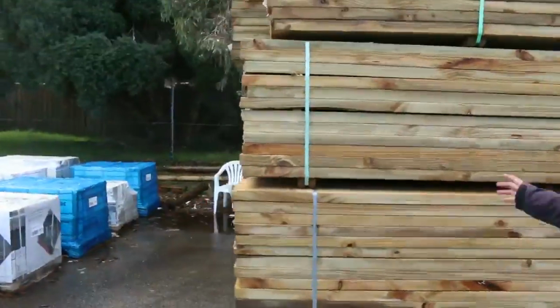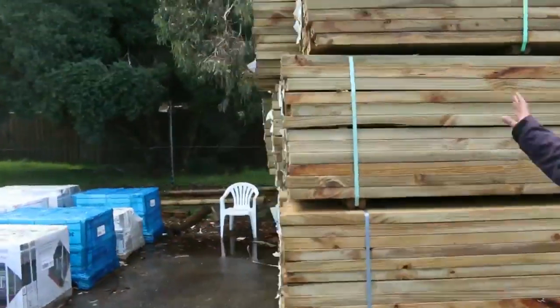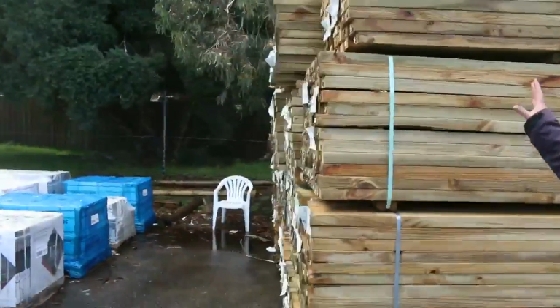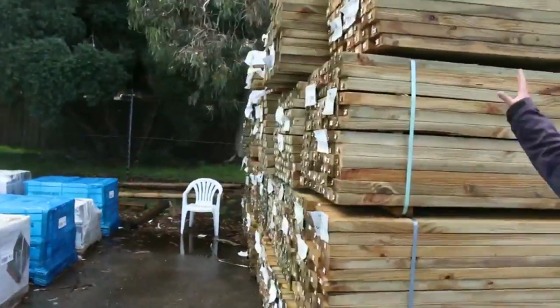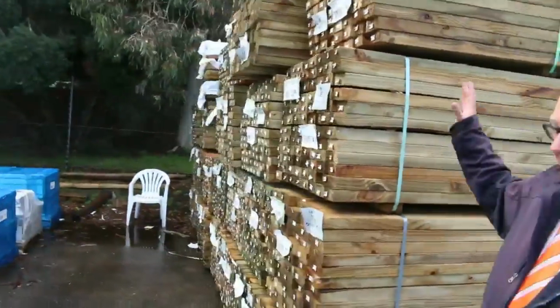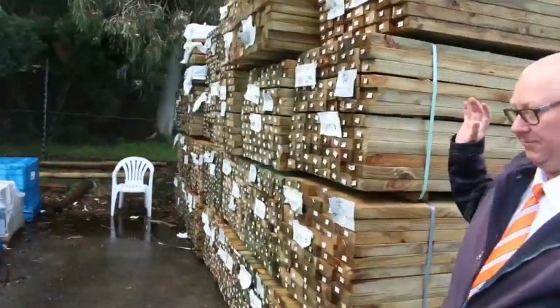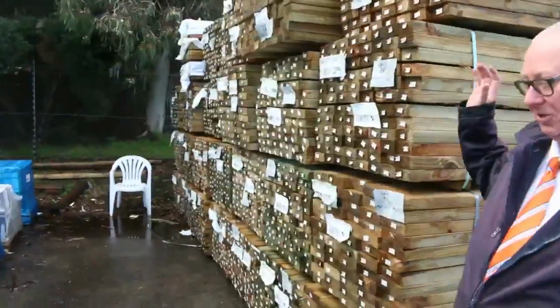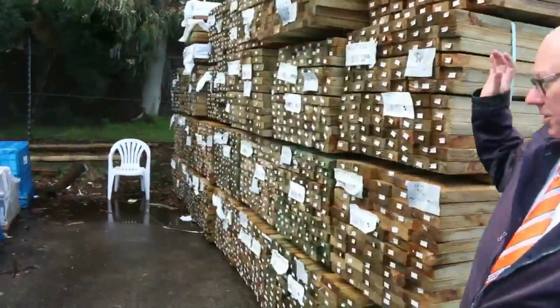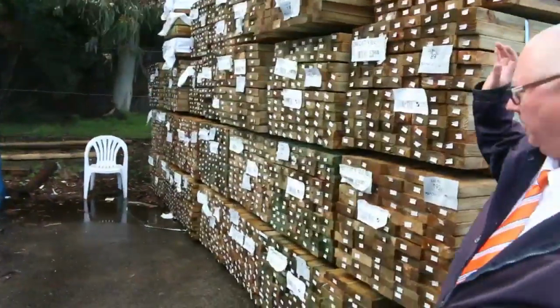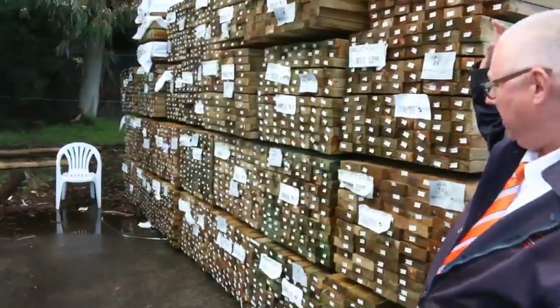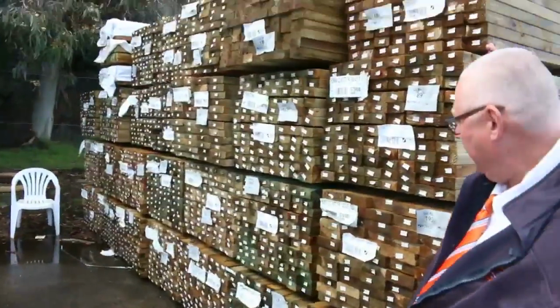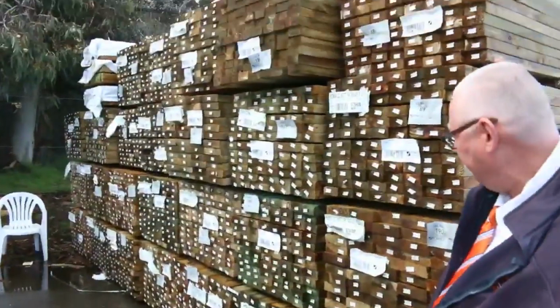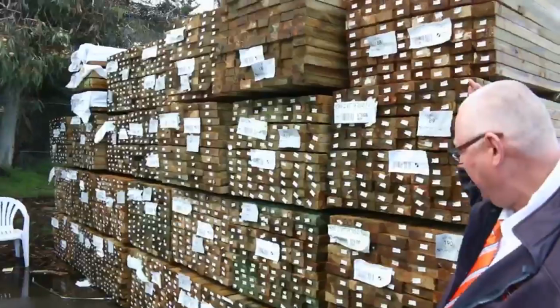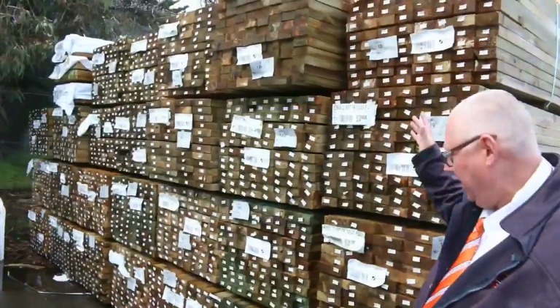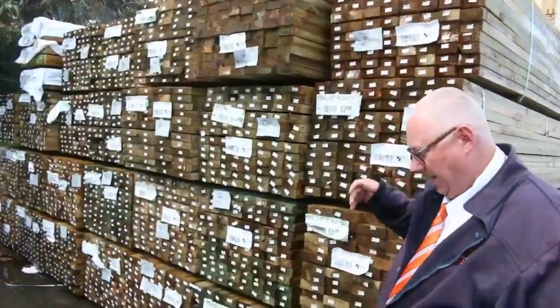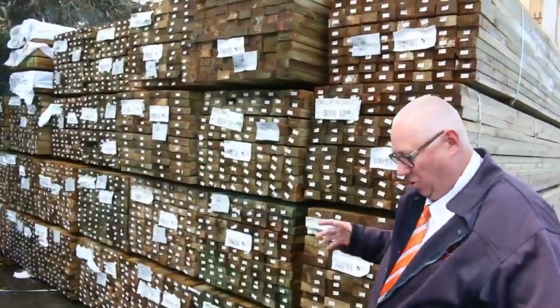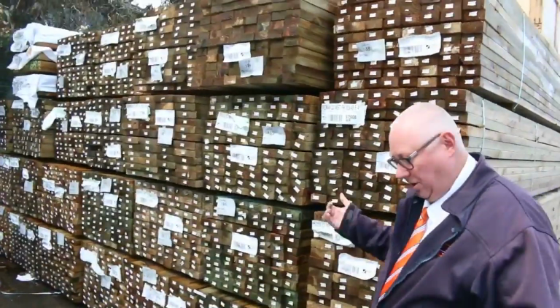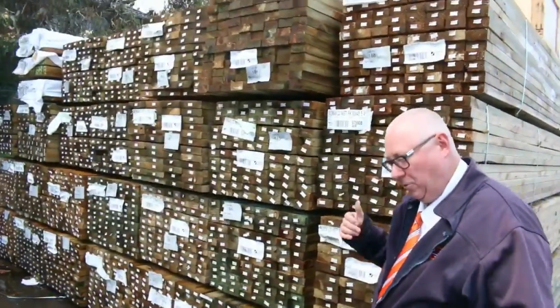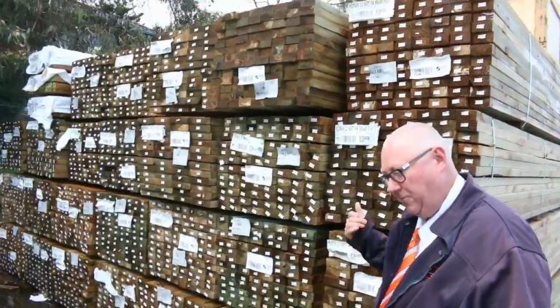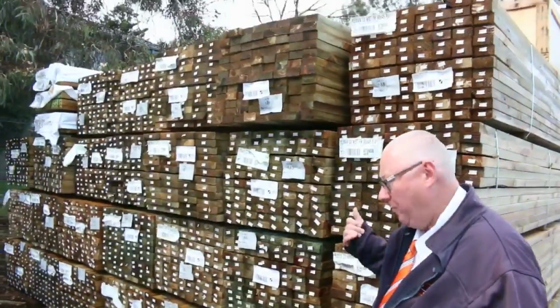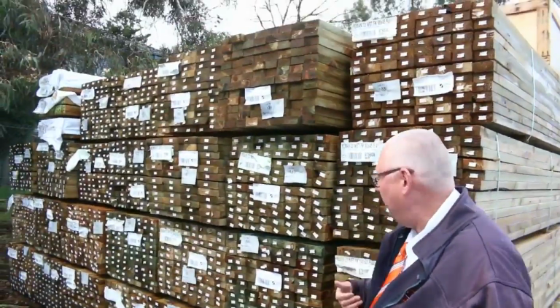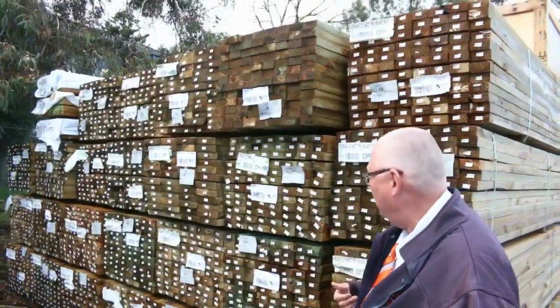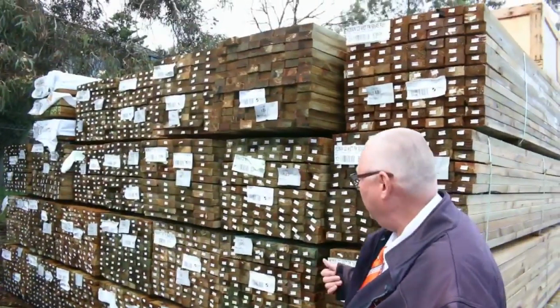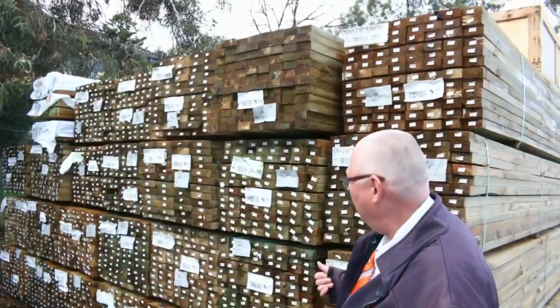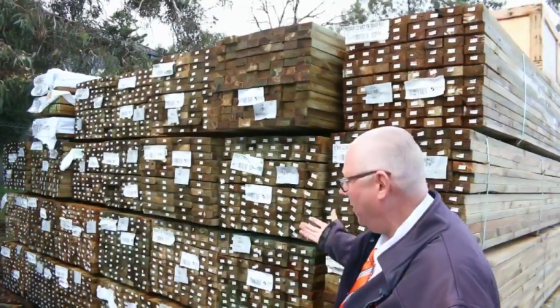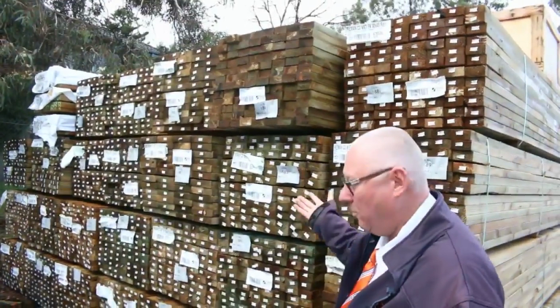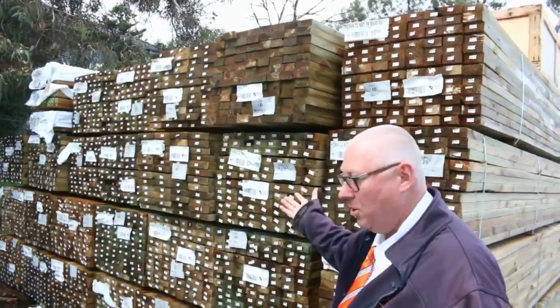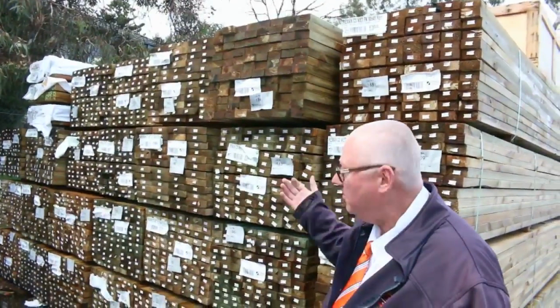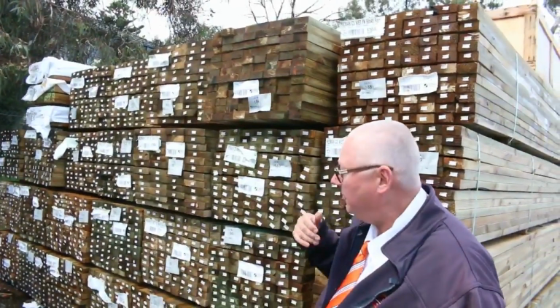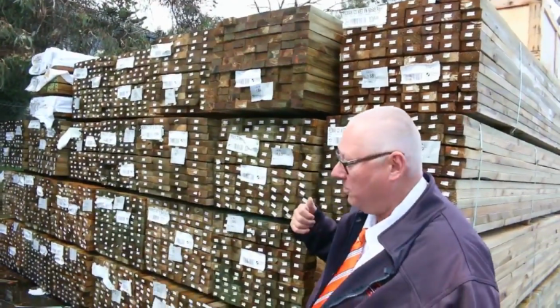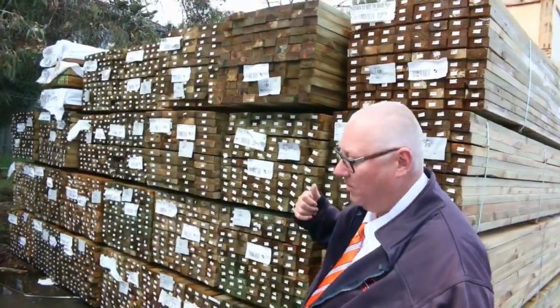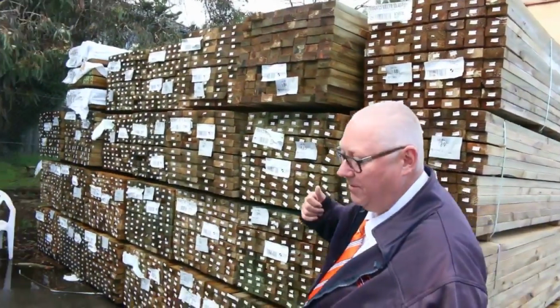Another great mountain of treated pine here again - 90 by 45, 140 by 45, and 190 by 45.